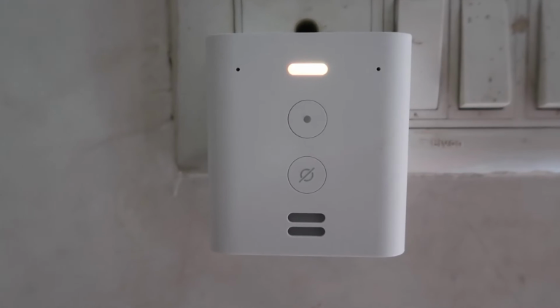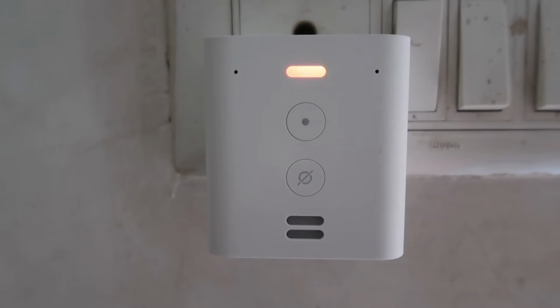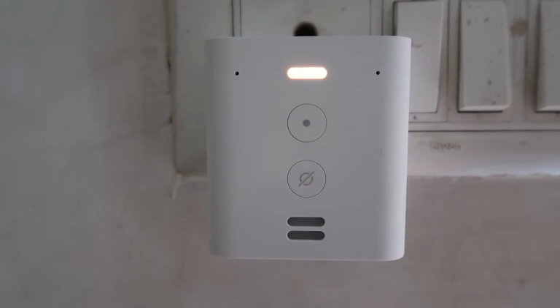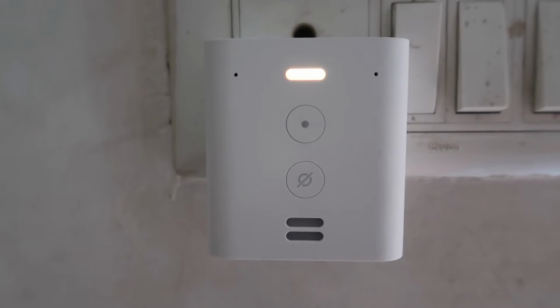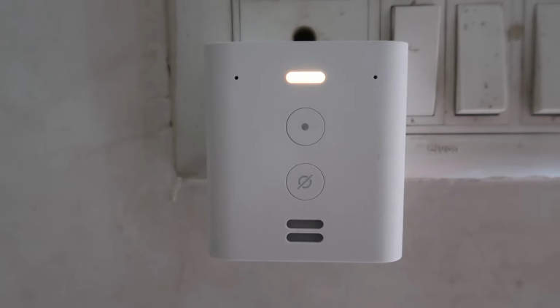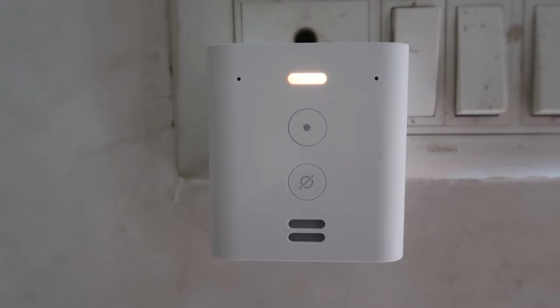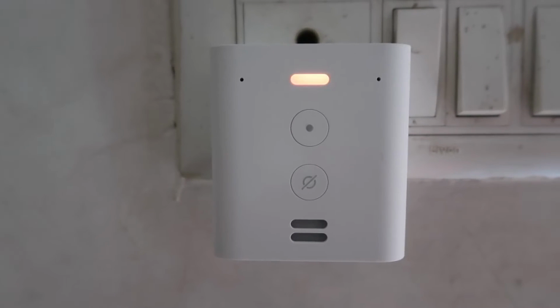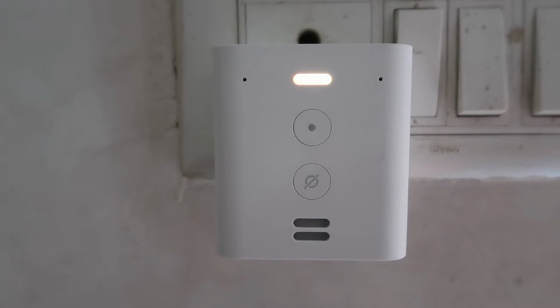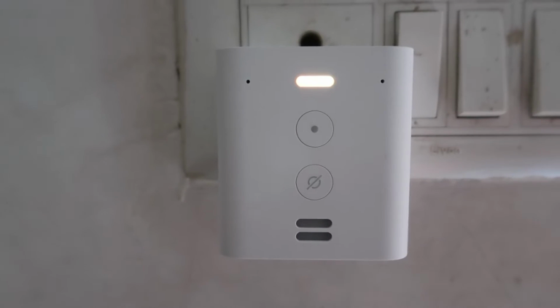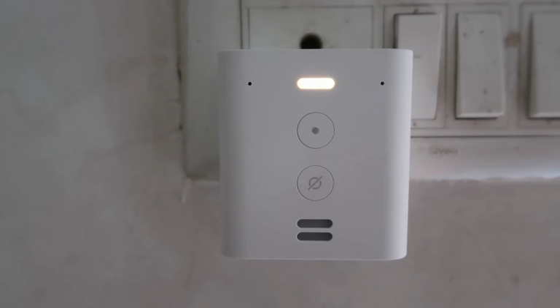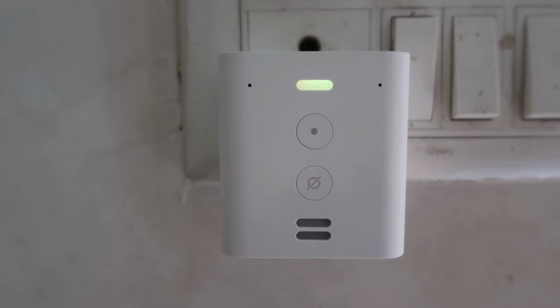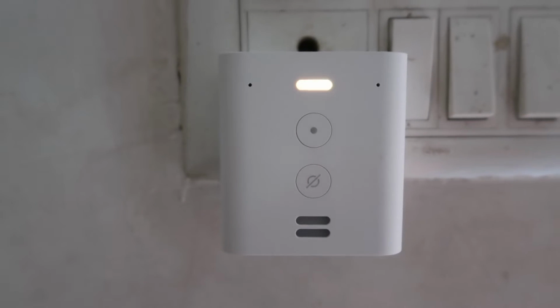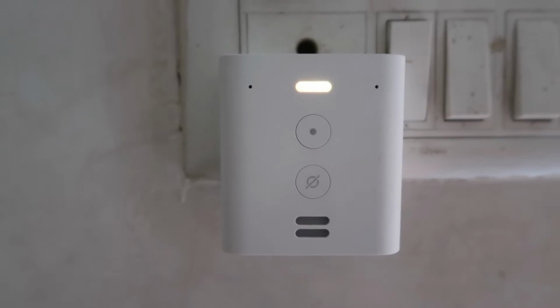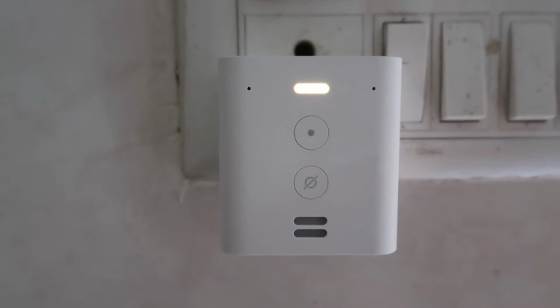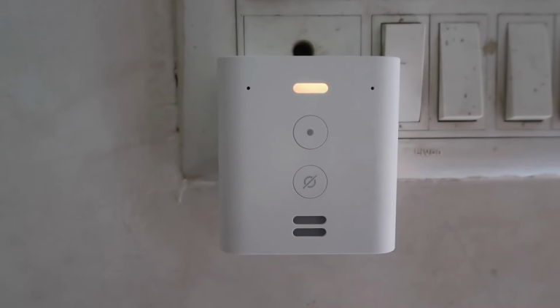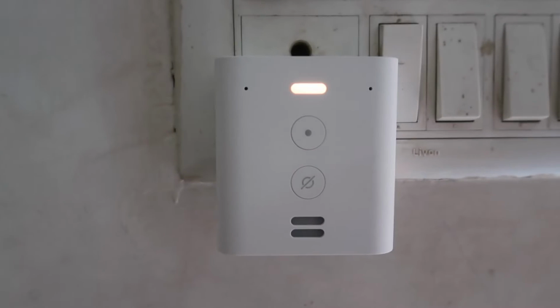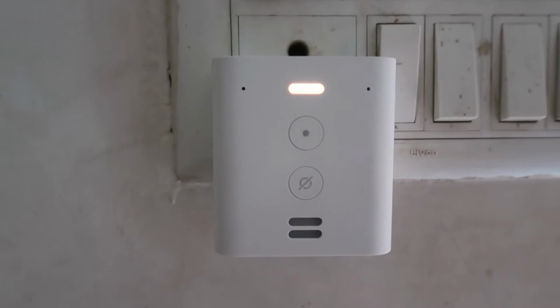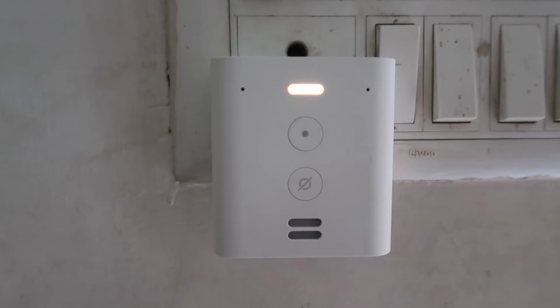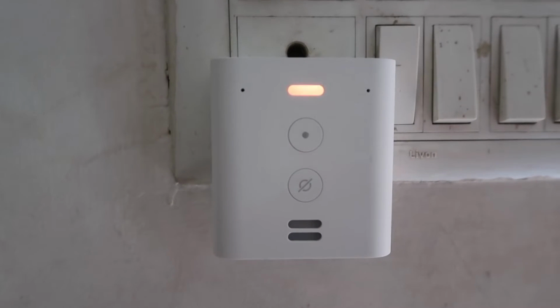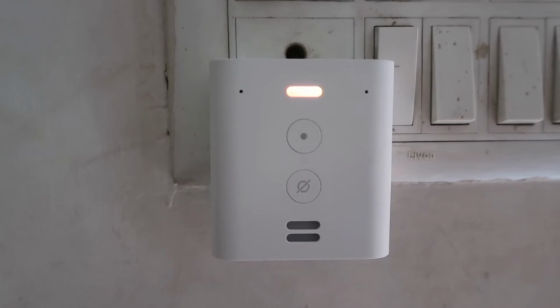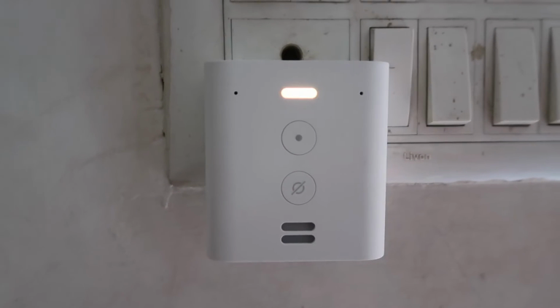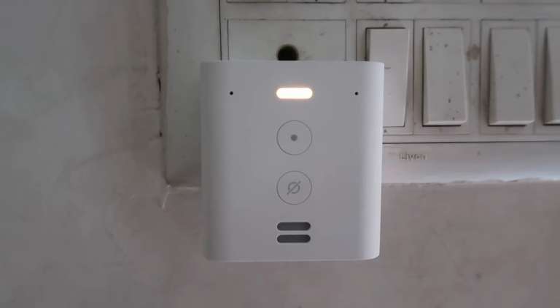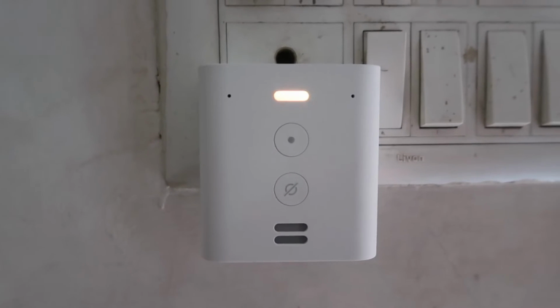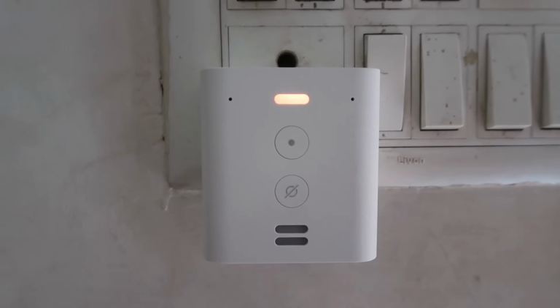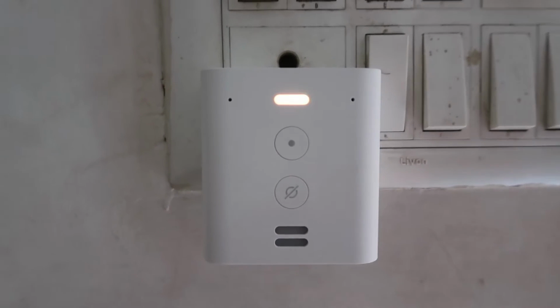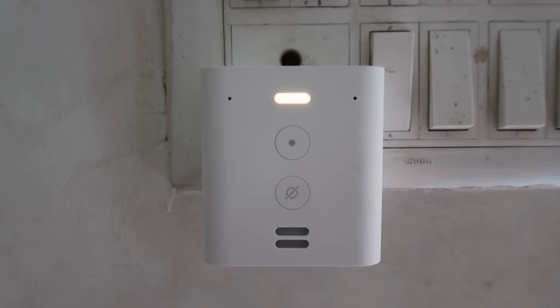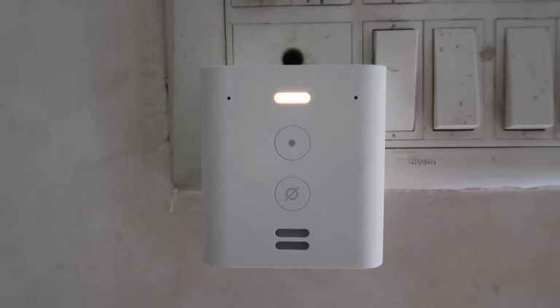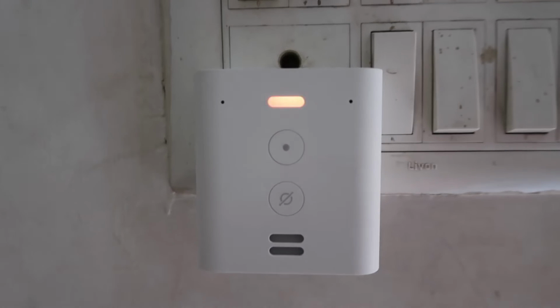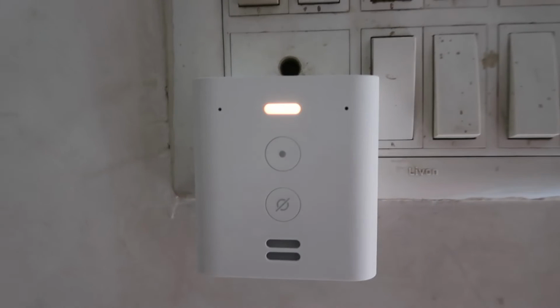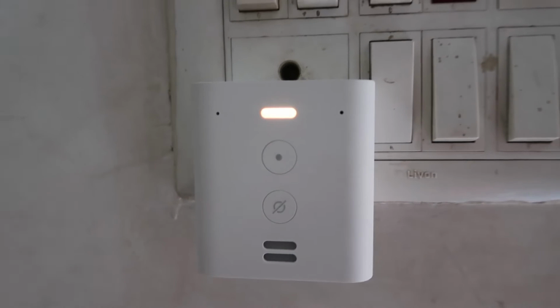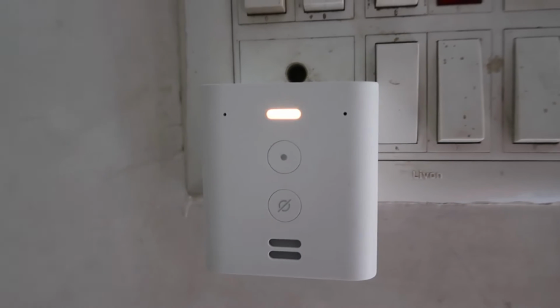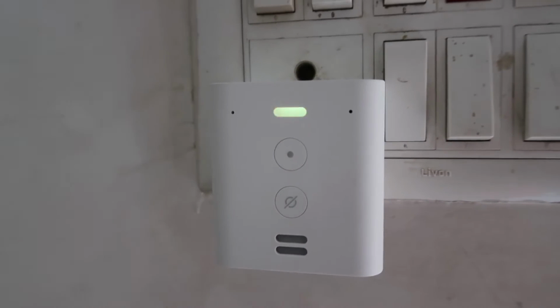The device says: 'Hello, your device is ready for setup. Just download the Alexa app and follow the instructions.'